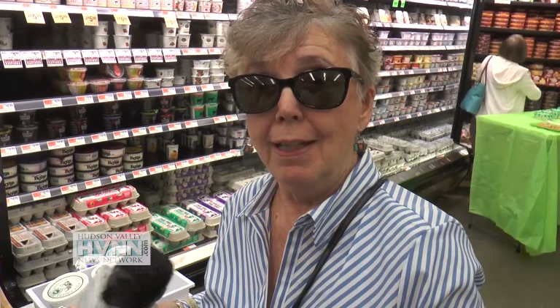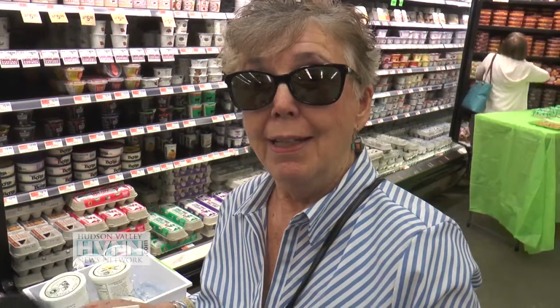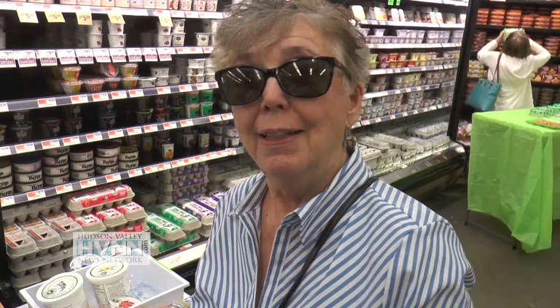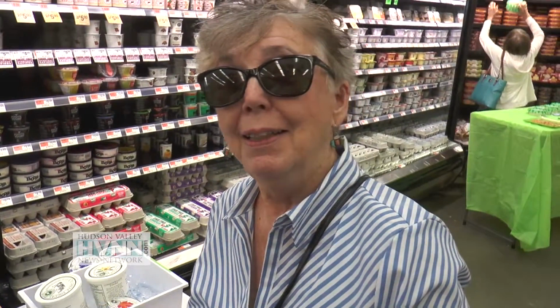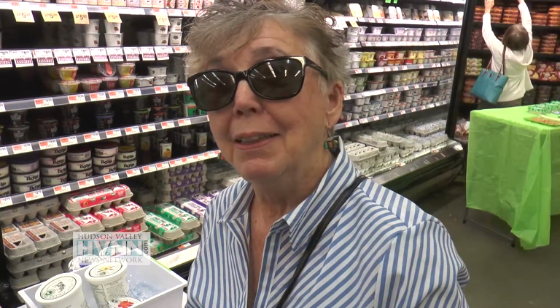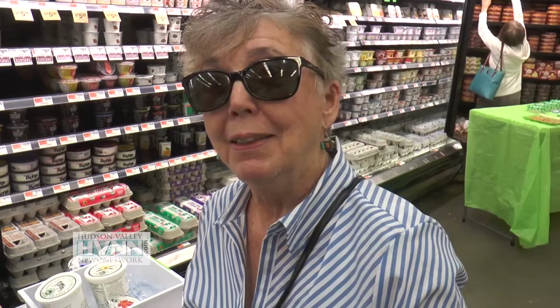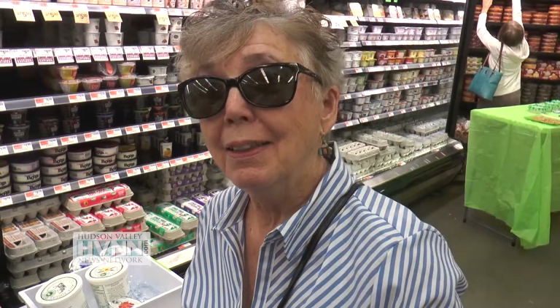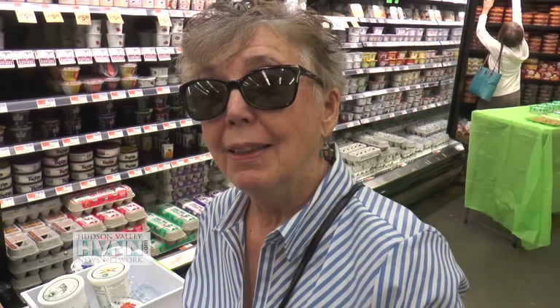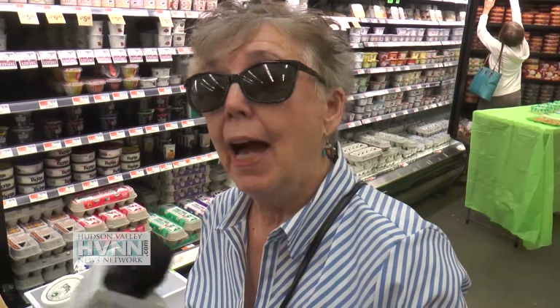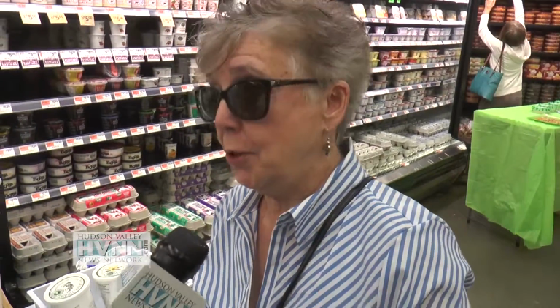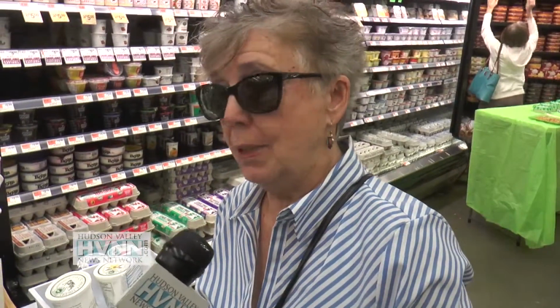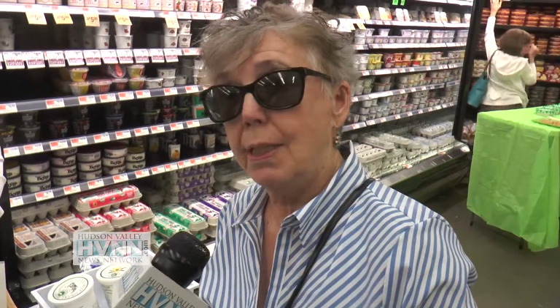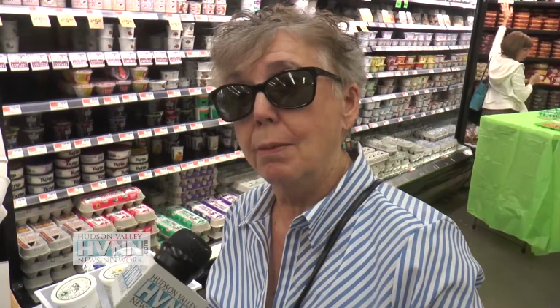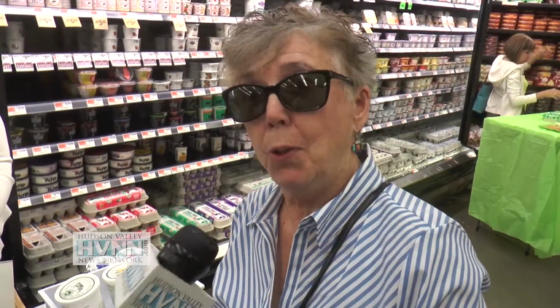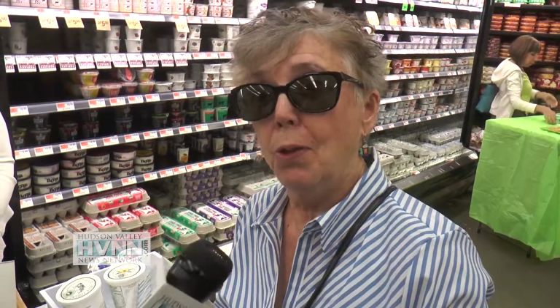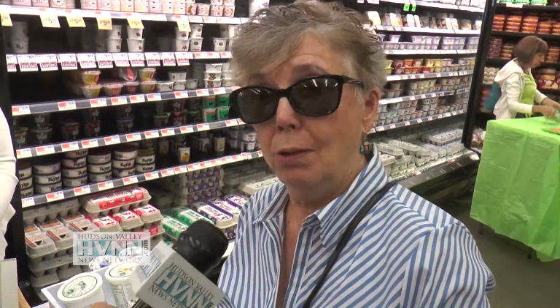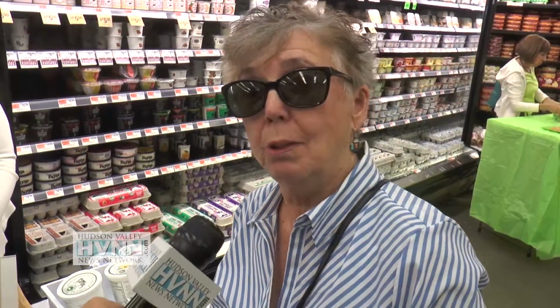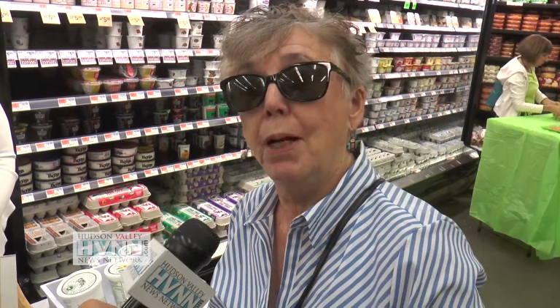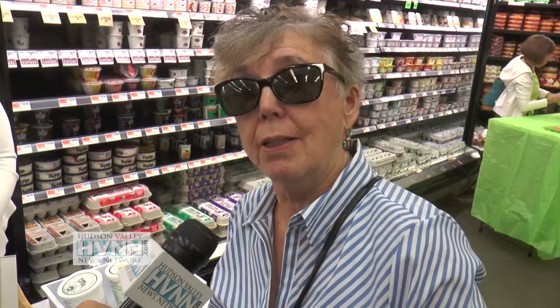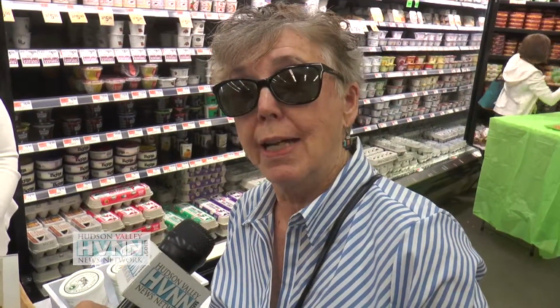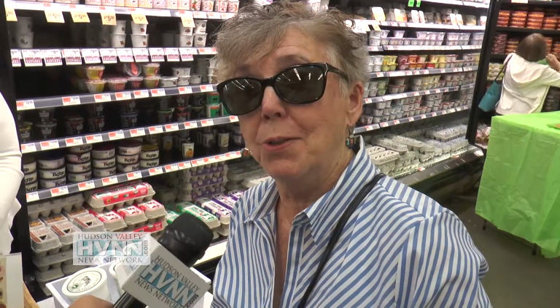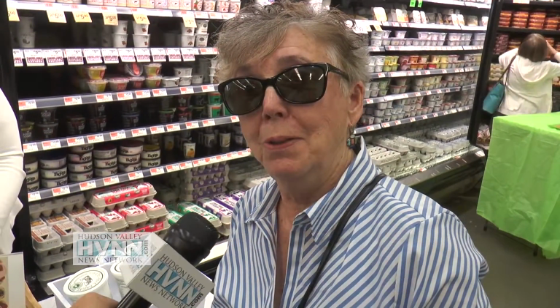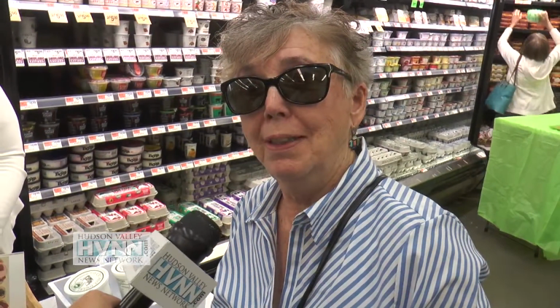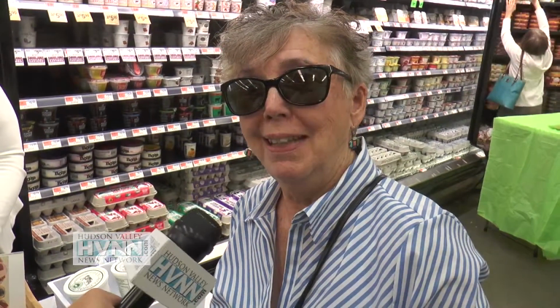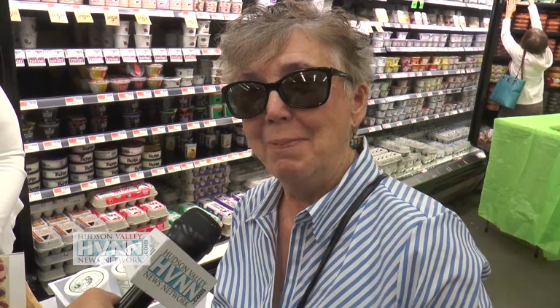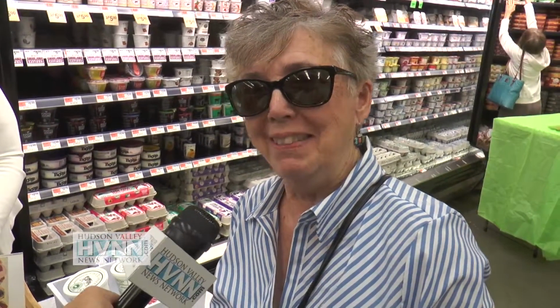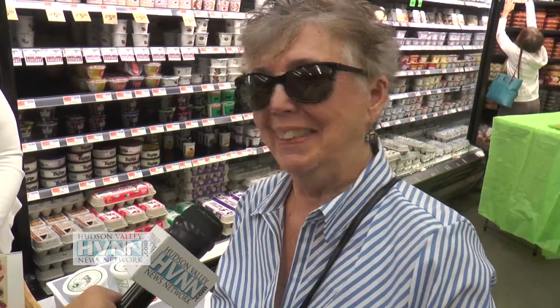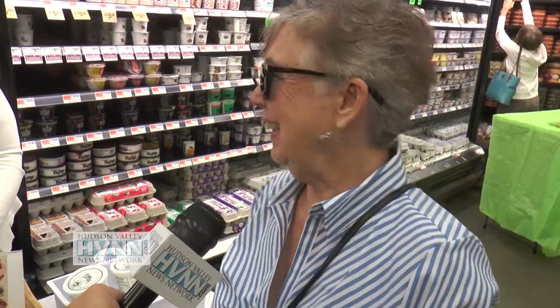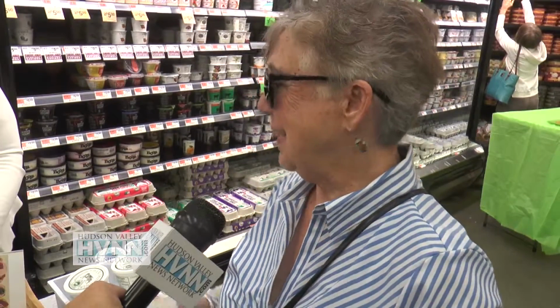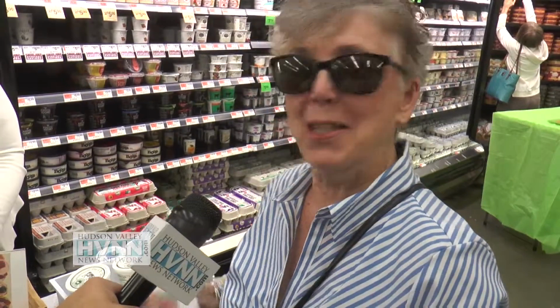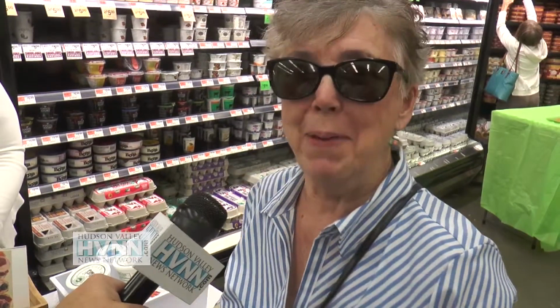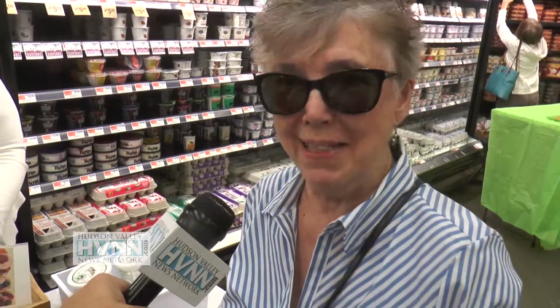You always look for local products? I do indeed — pure local products, I do, absolutely, and this is the best.